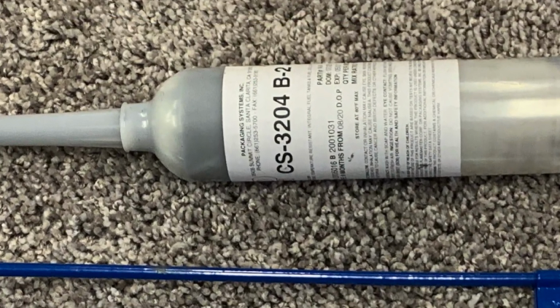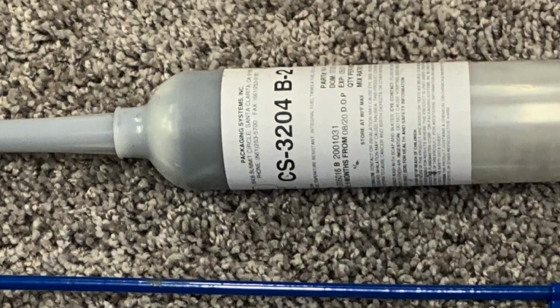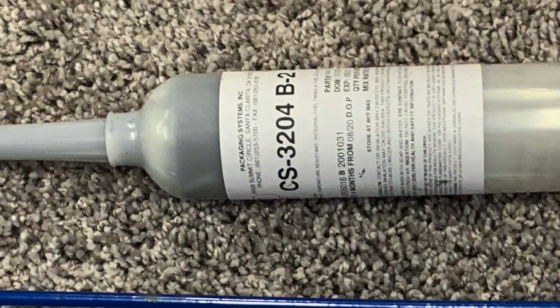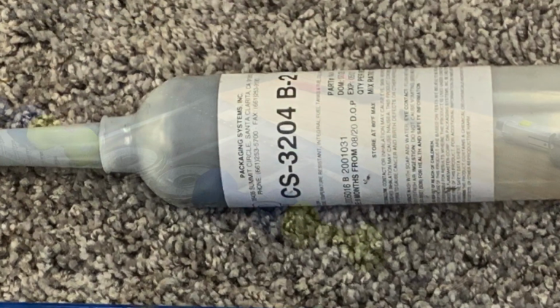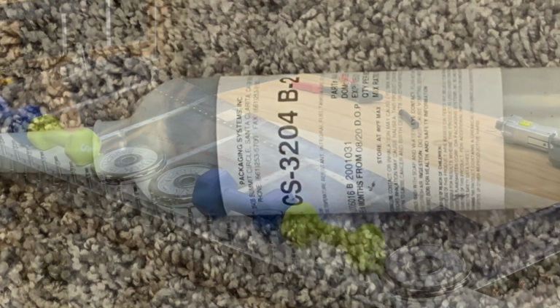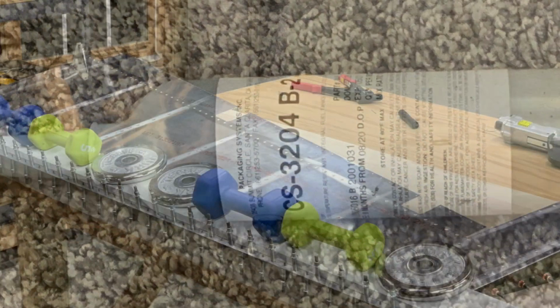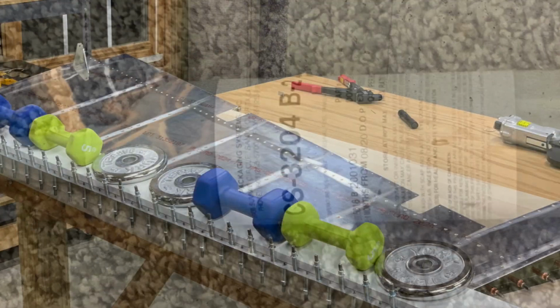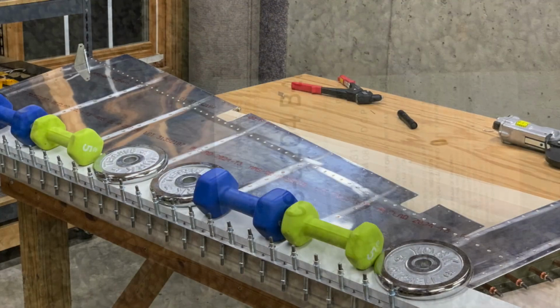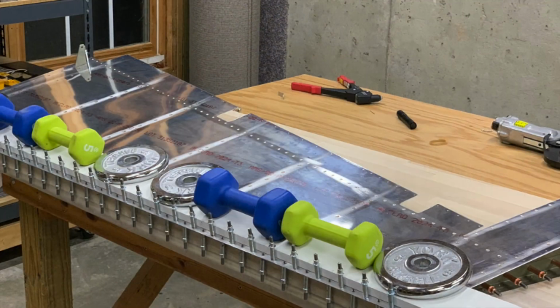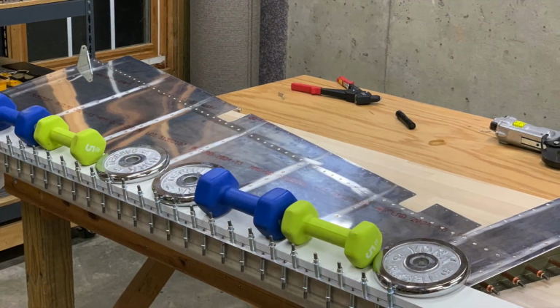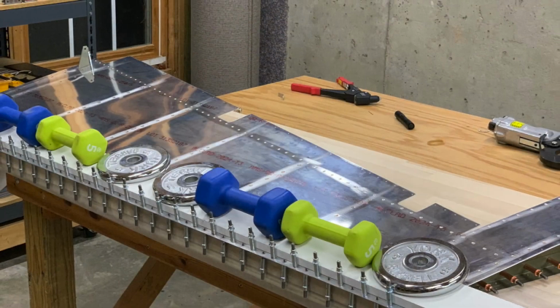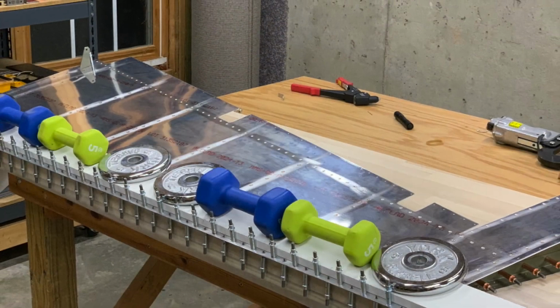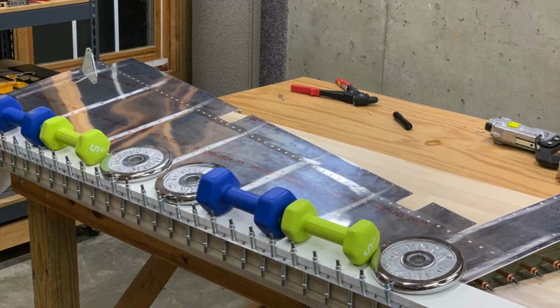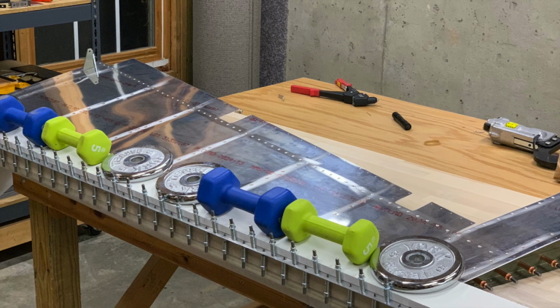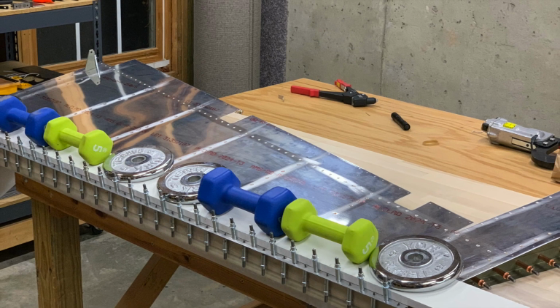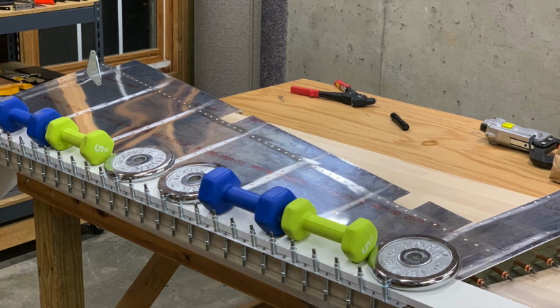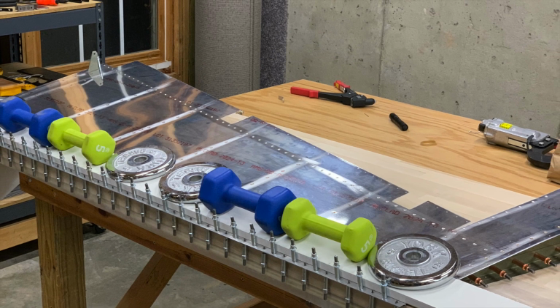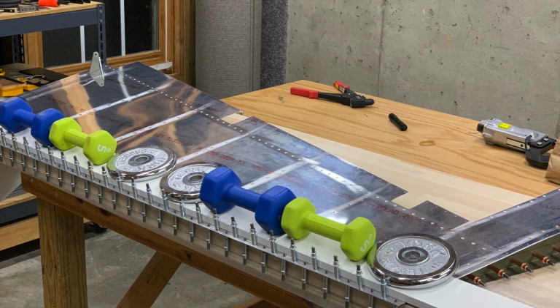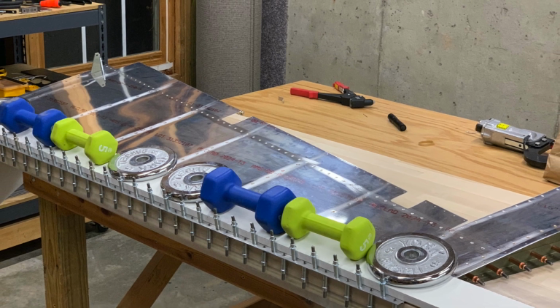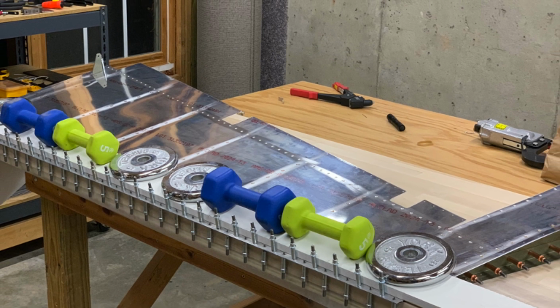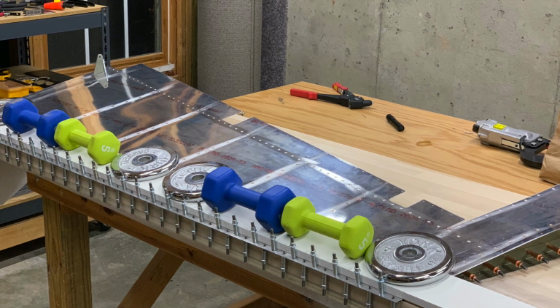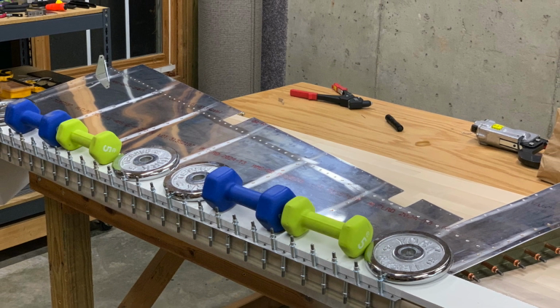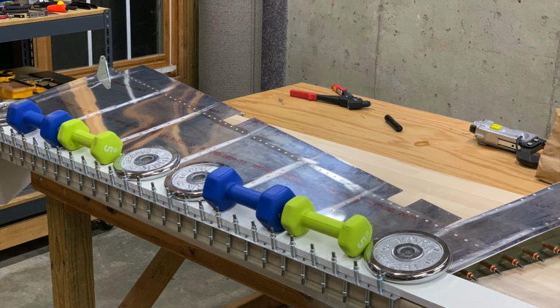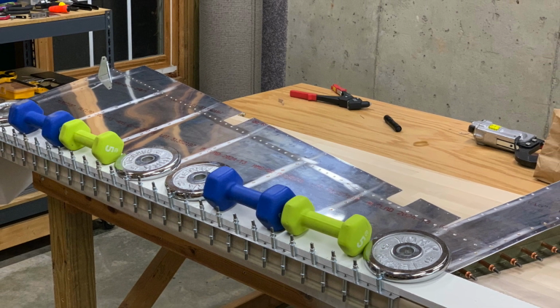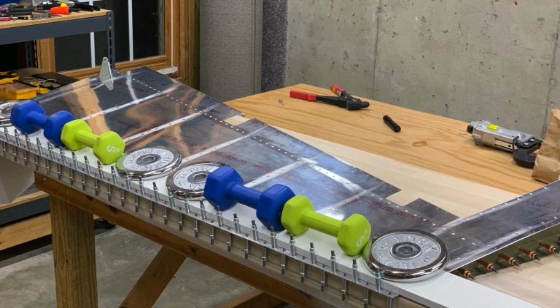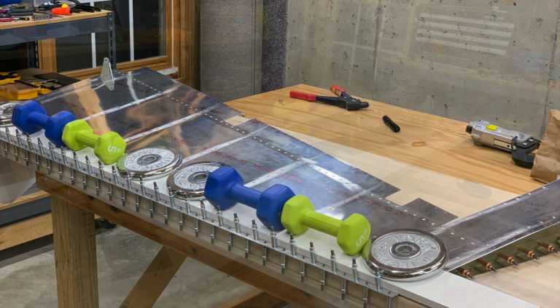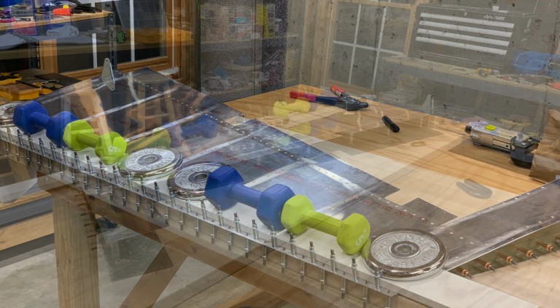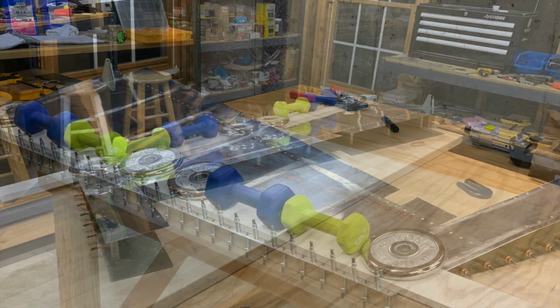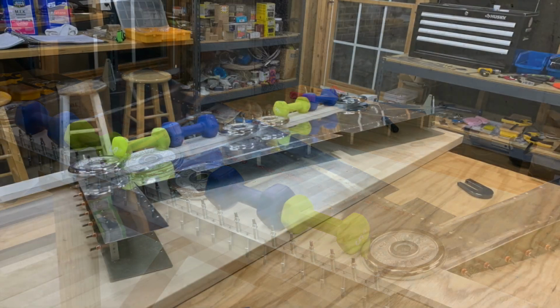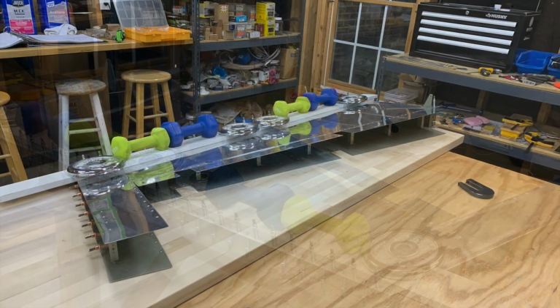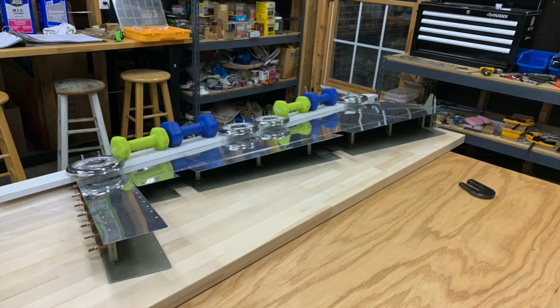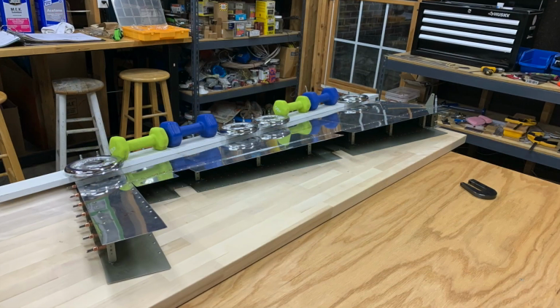I have the whole thing weighted down and just letting the sealant cure for a couple of days.